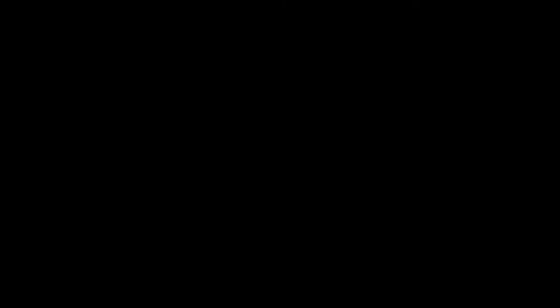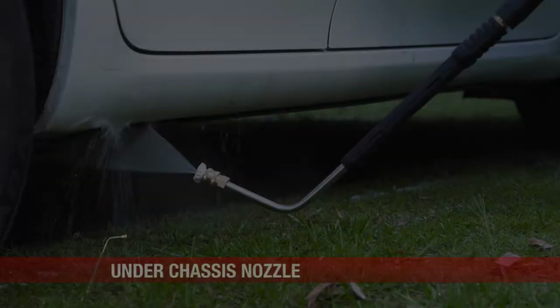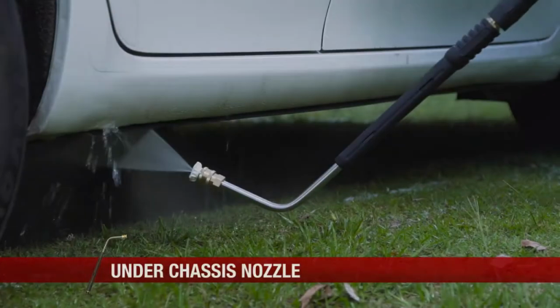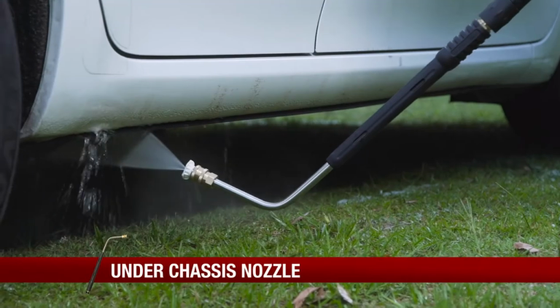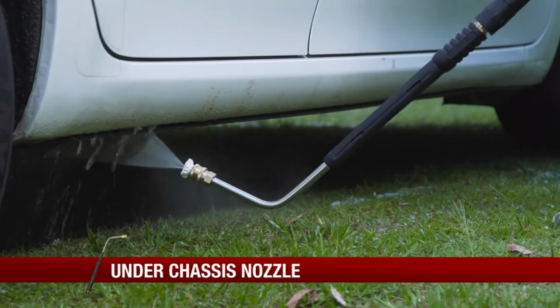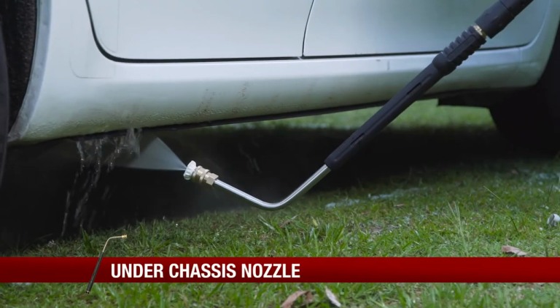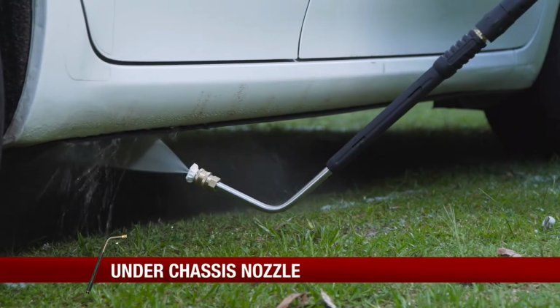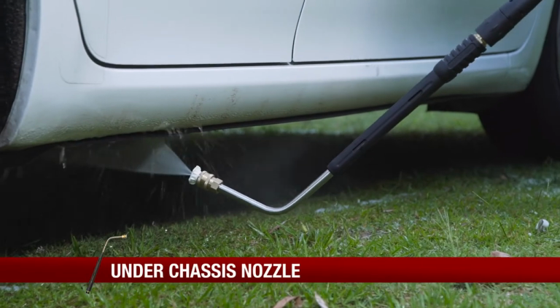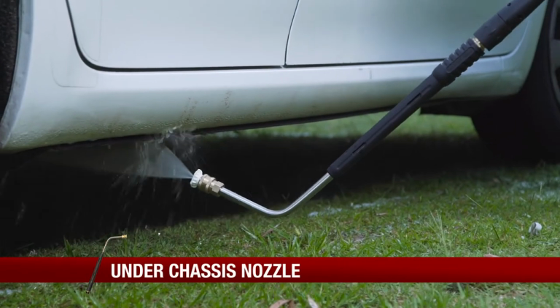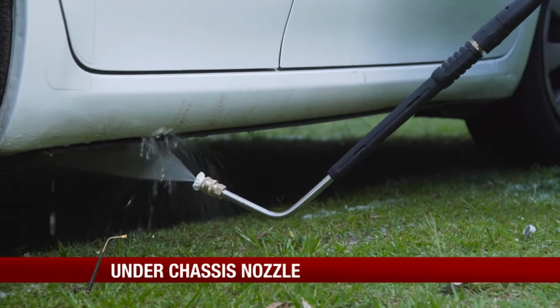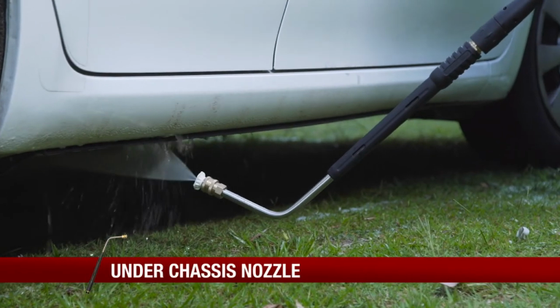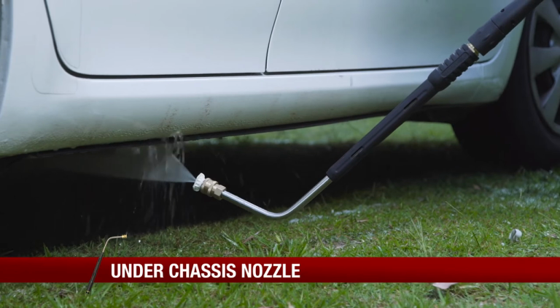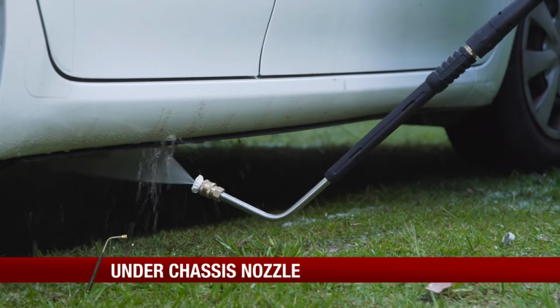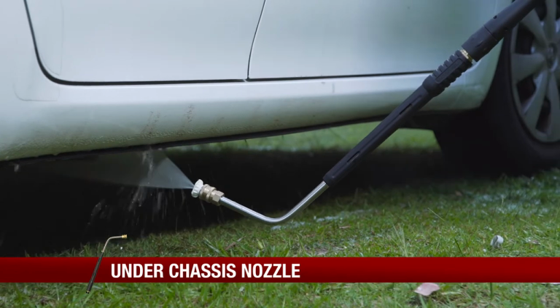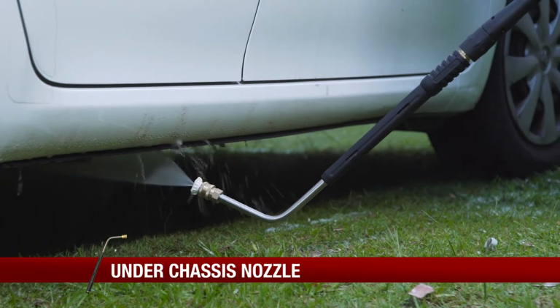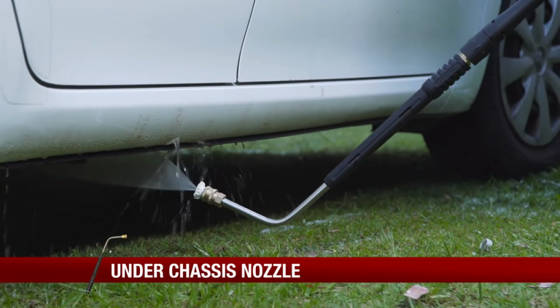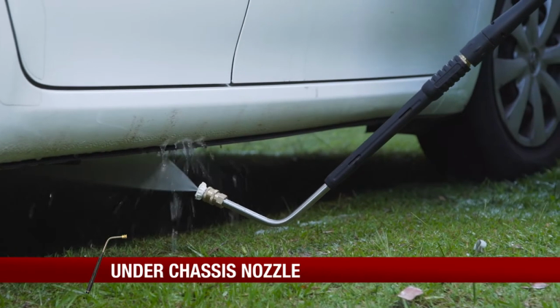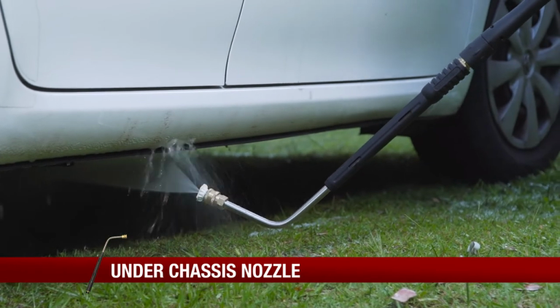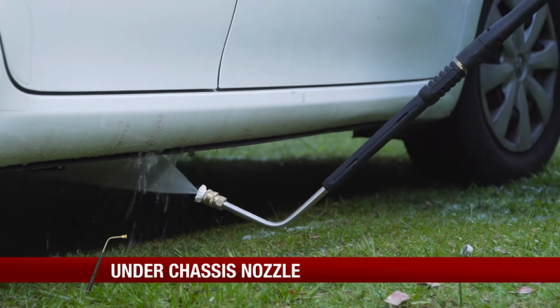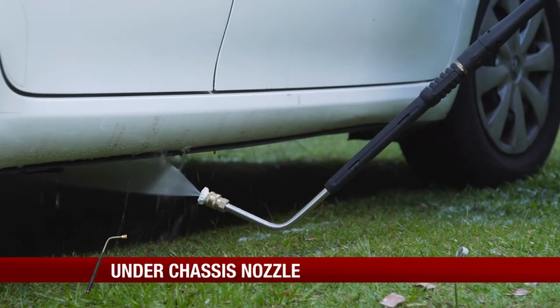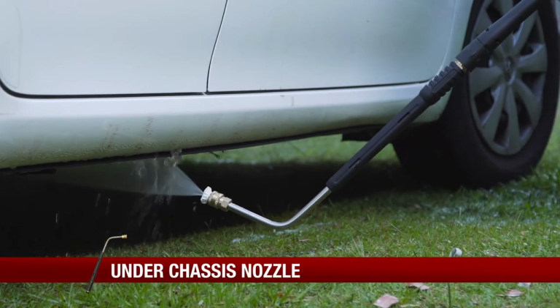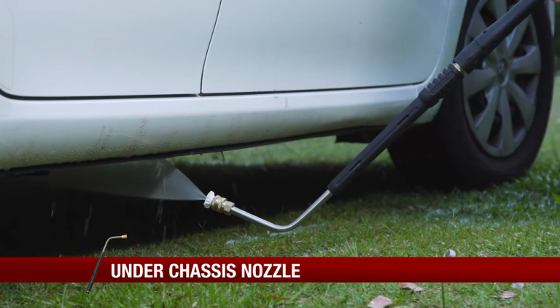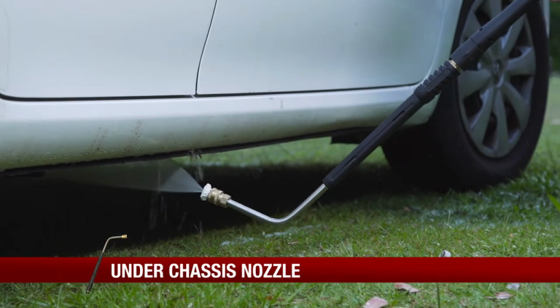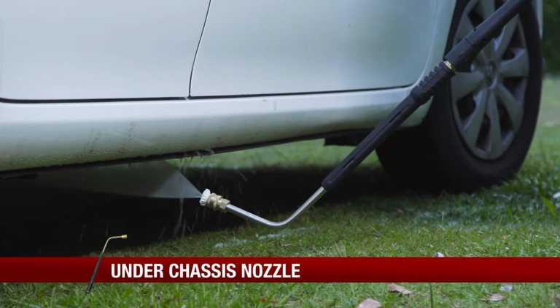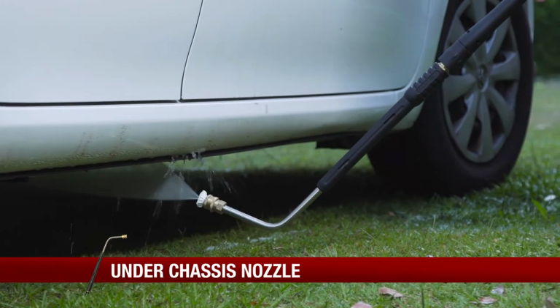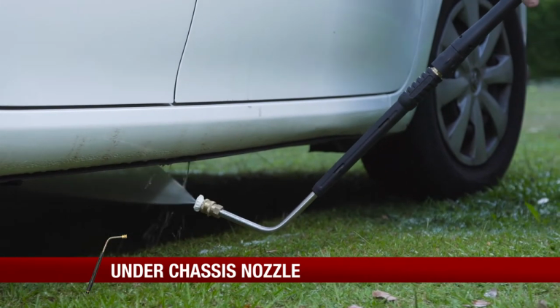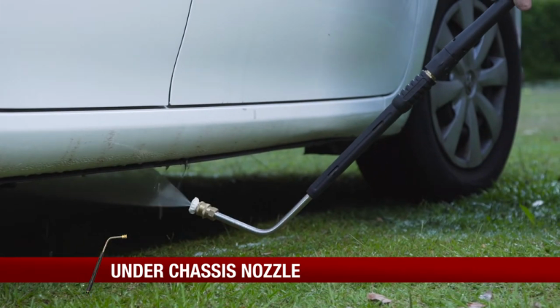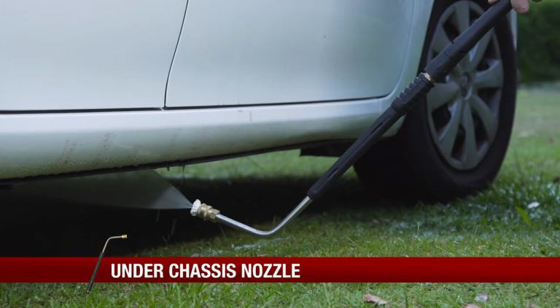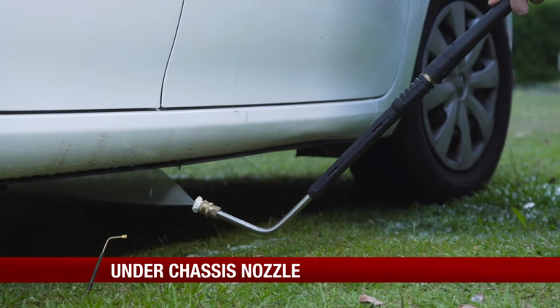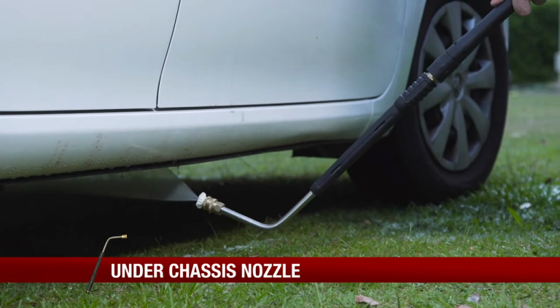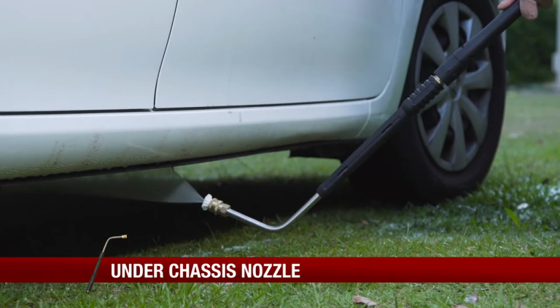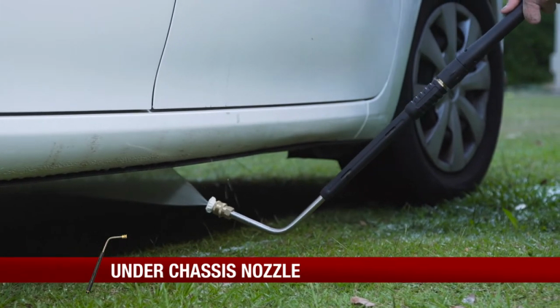Get into hard to reach areas on your car with the Toolpro under chassis nozzle for your Toolpro petrol pressure washer.